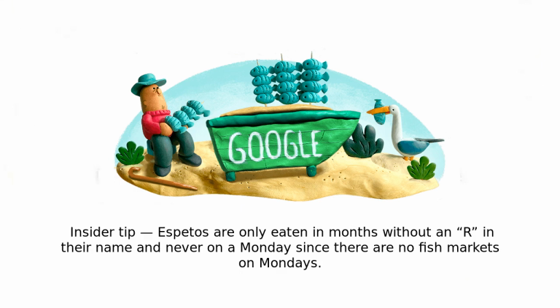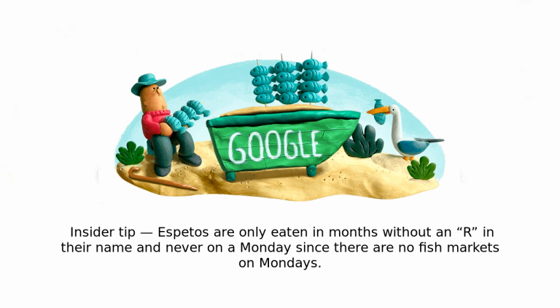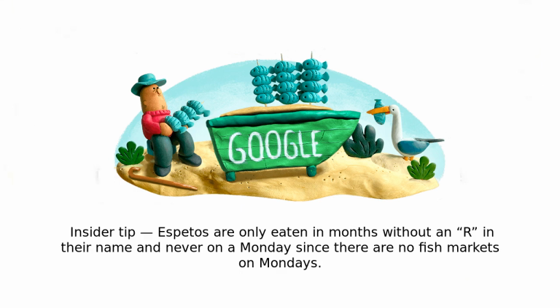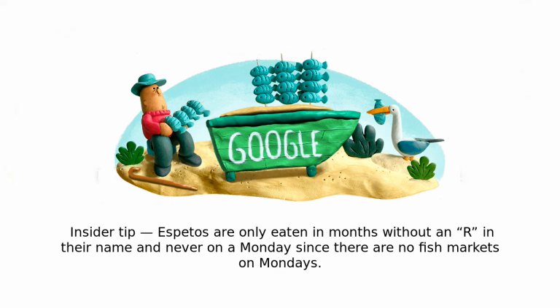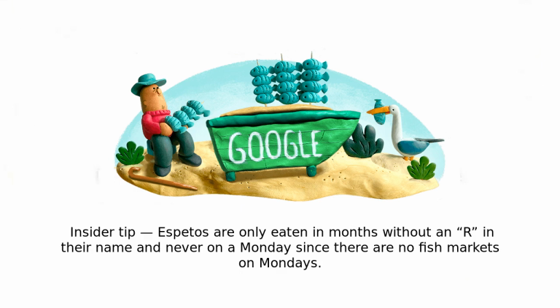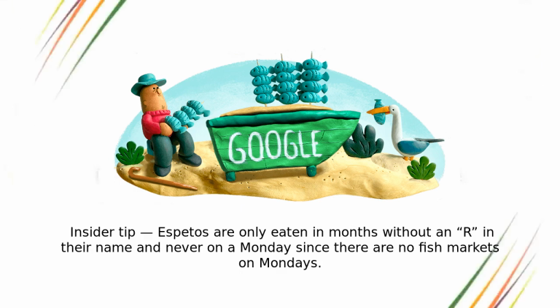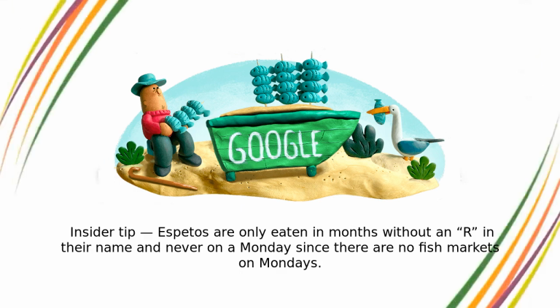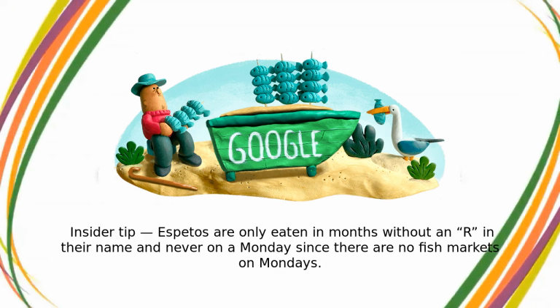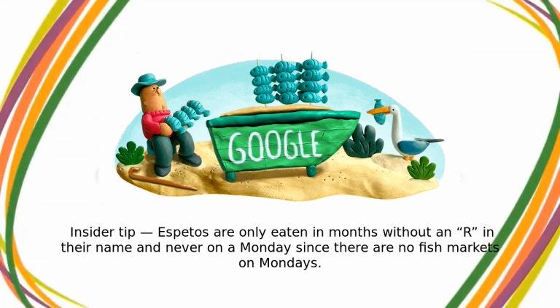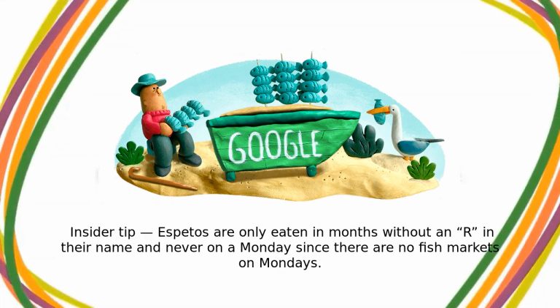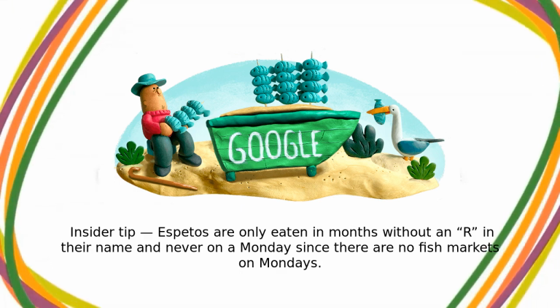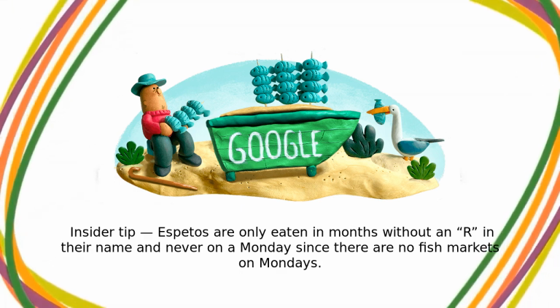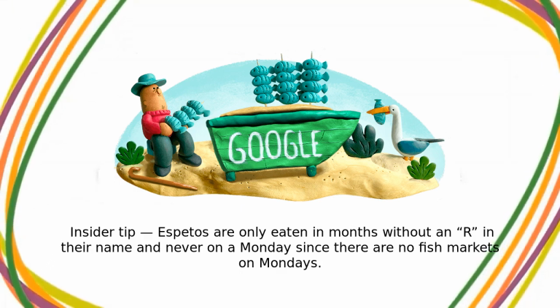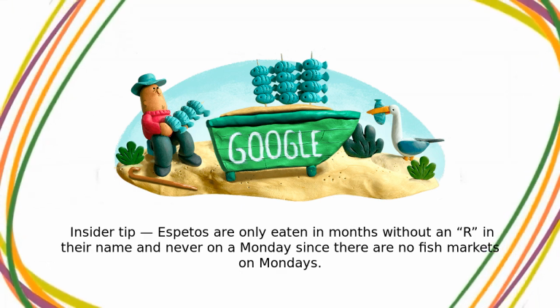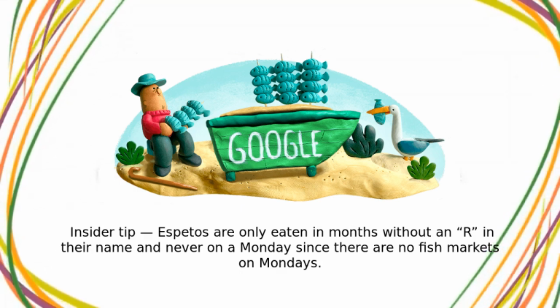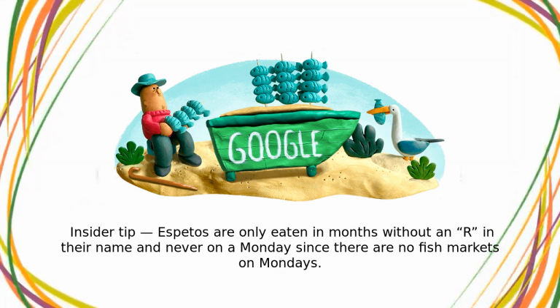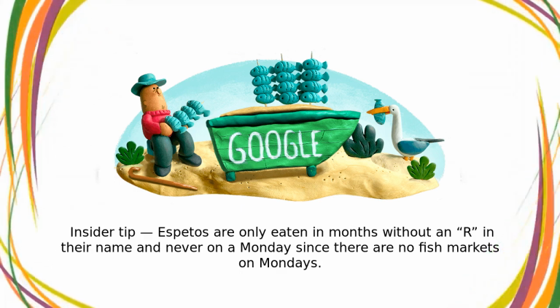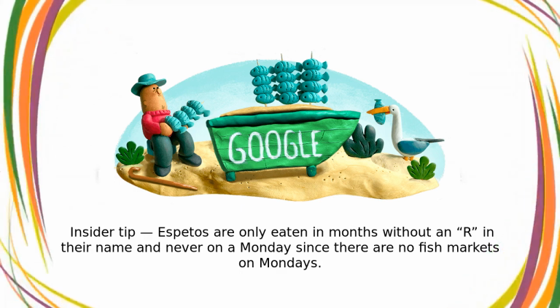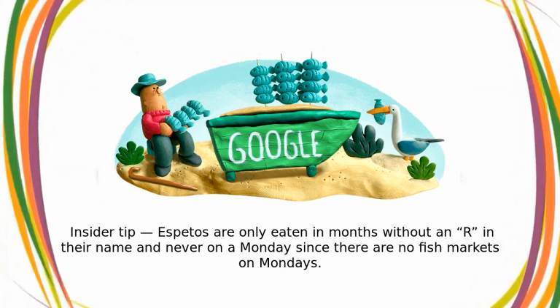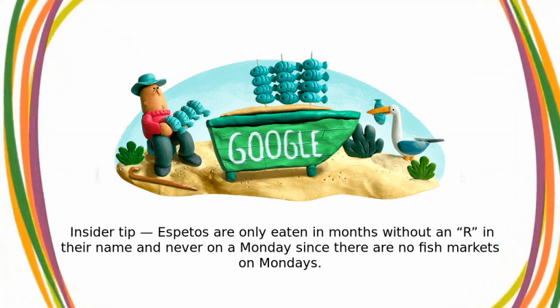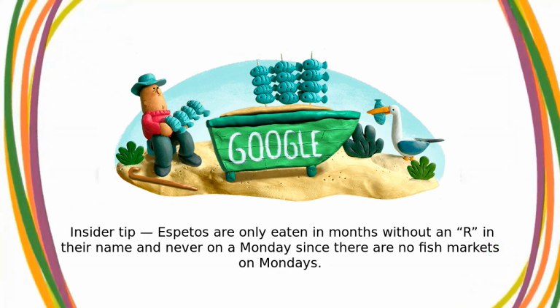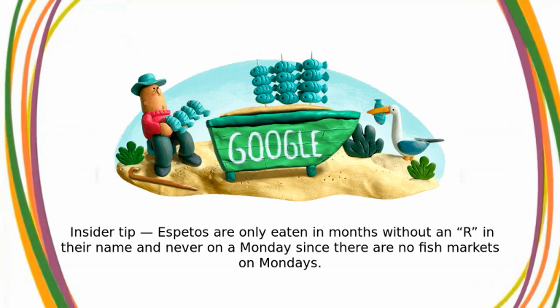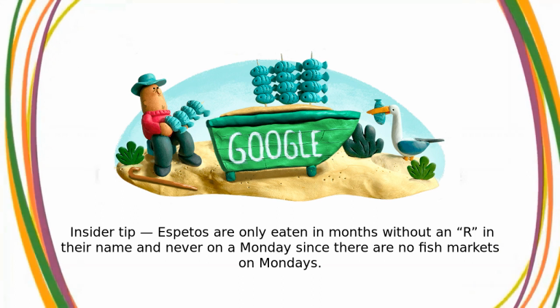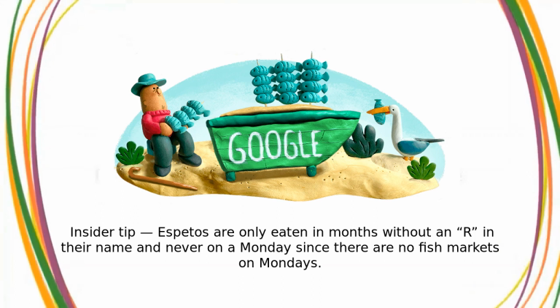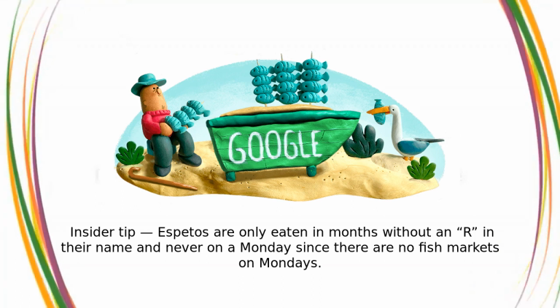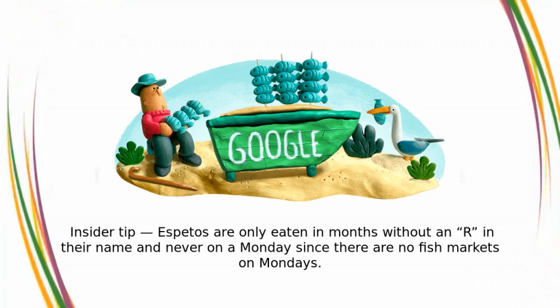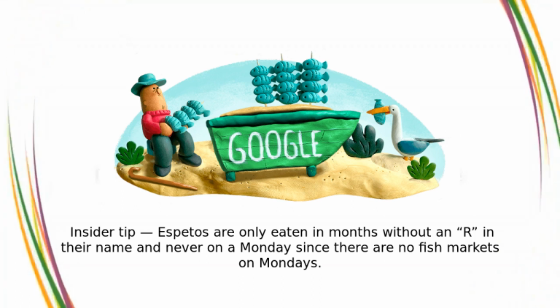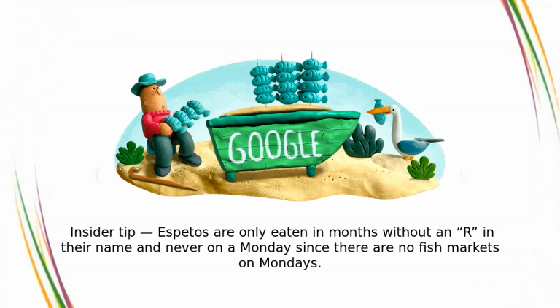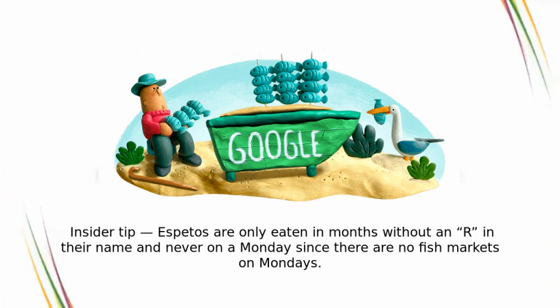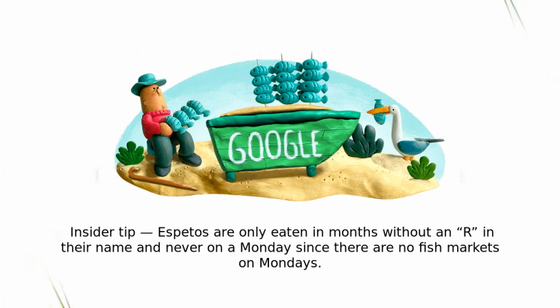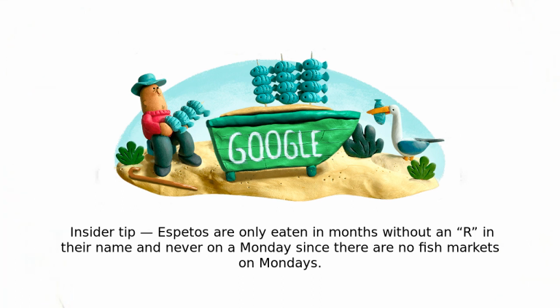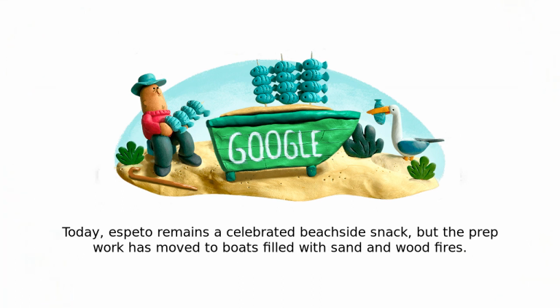Insider tip: Espetos are only eaten in months without an R in their name, and never on a Monday, since there are no fish markets on Mondays.